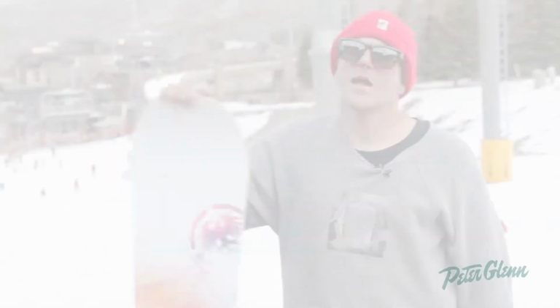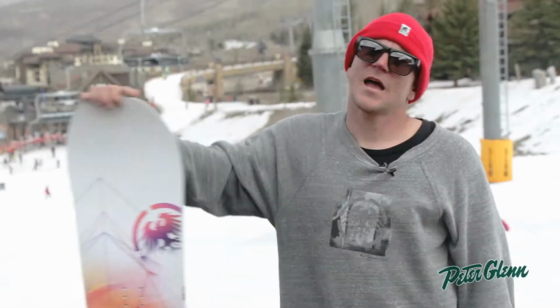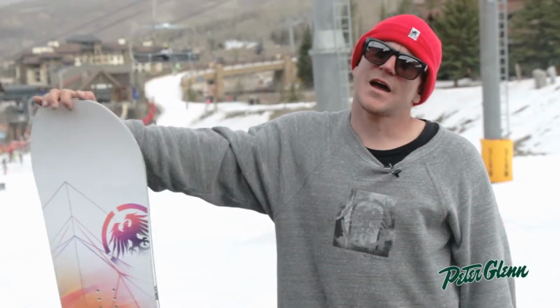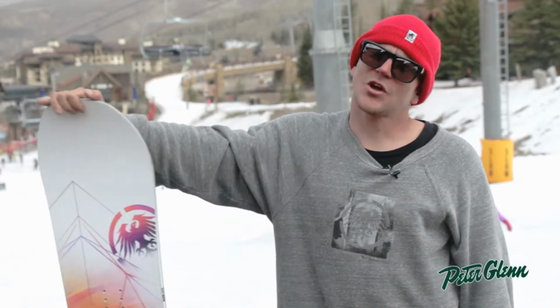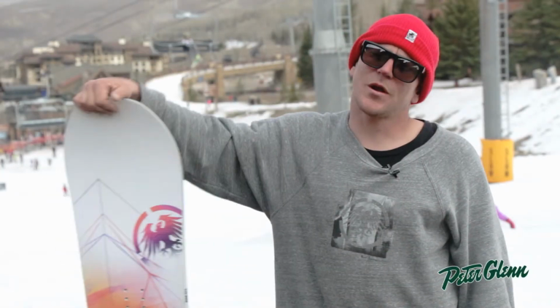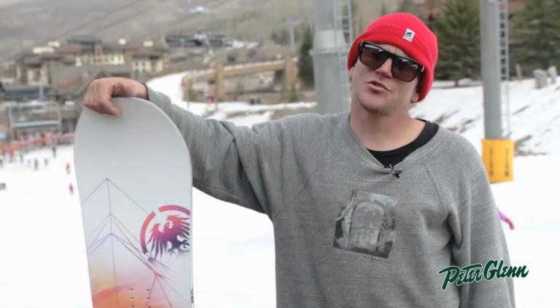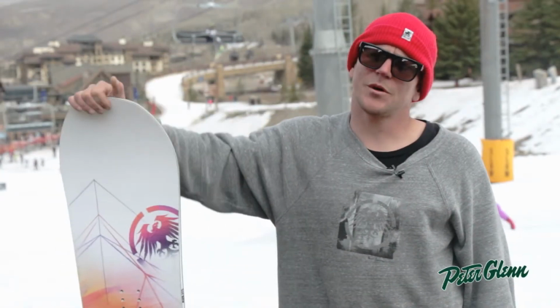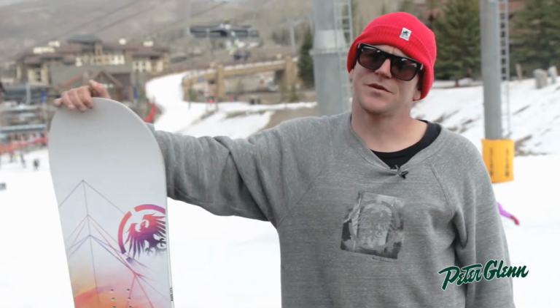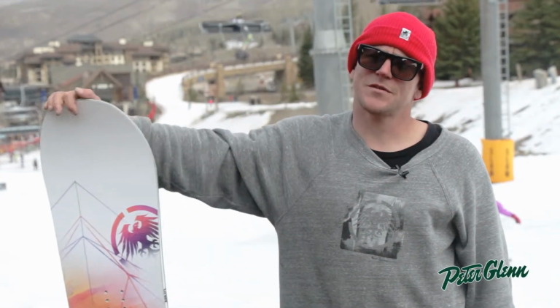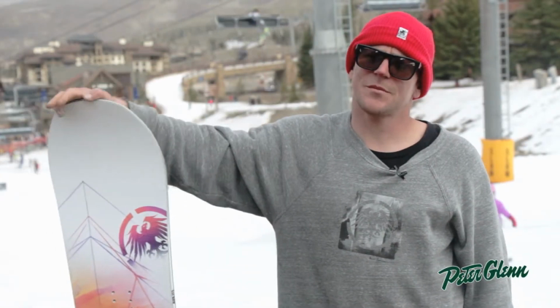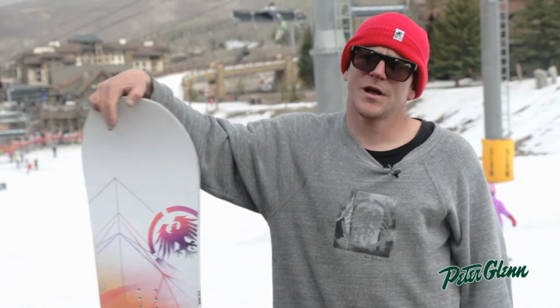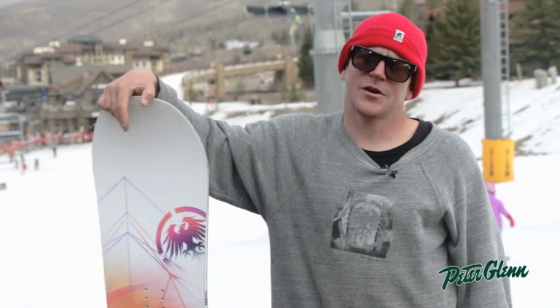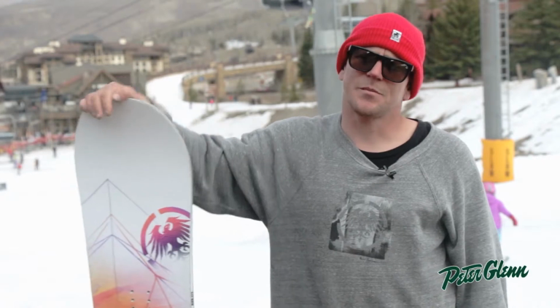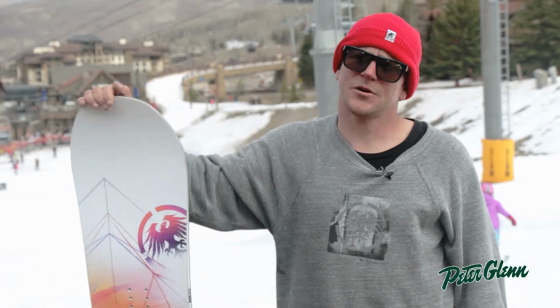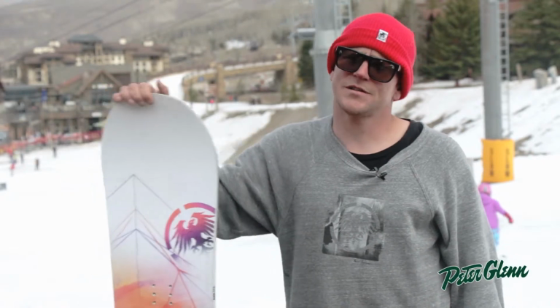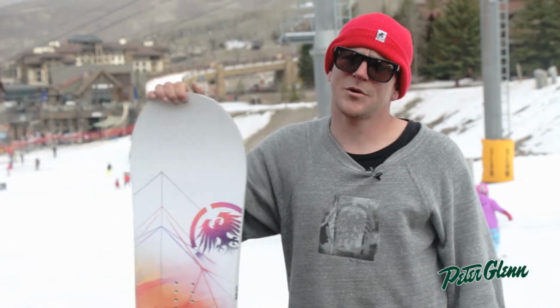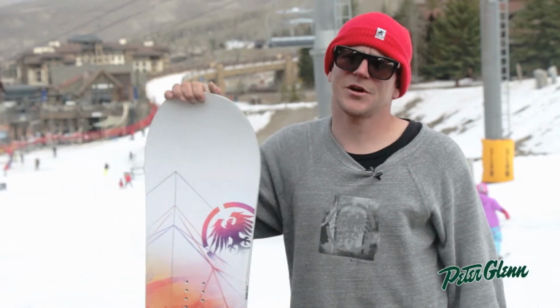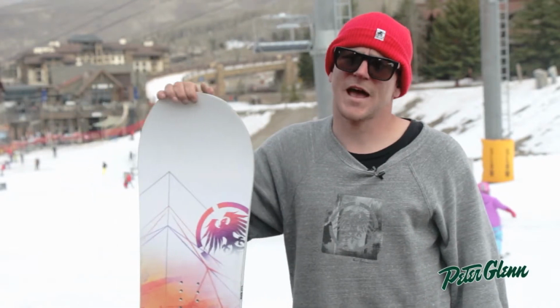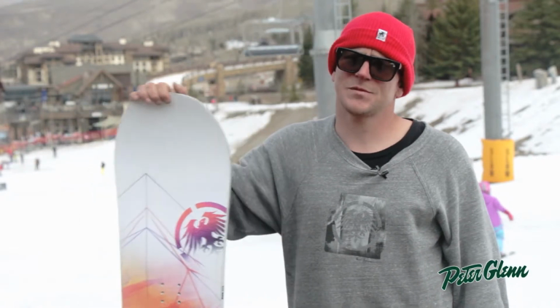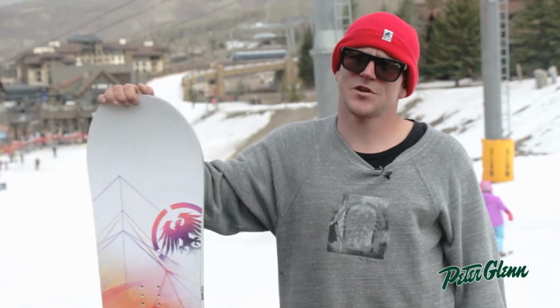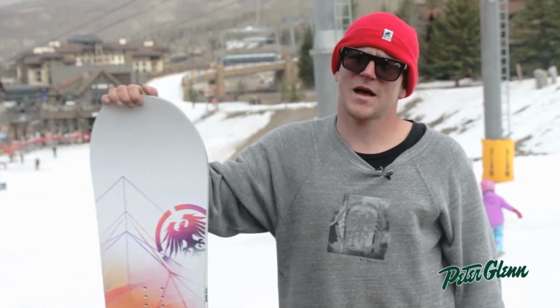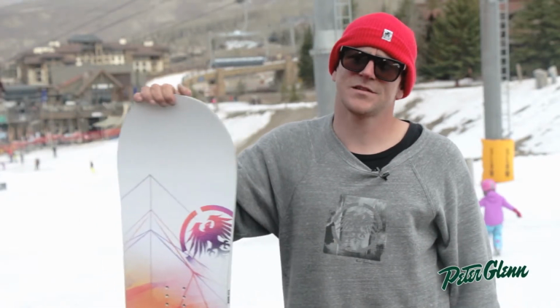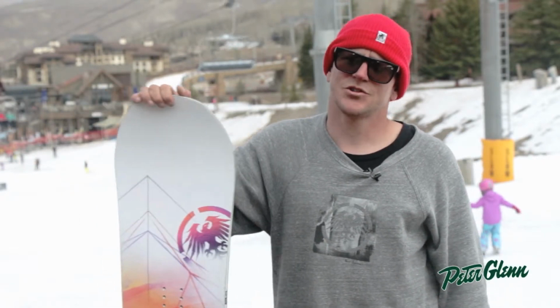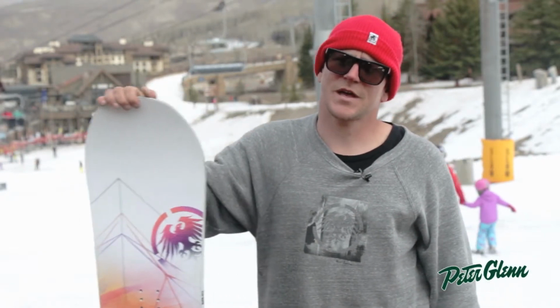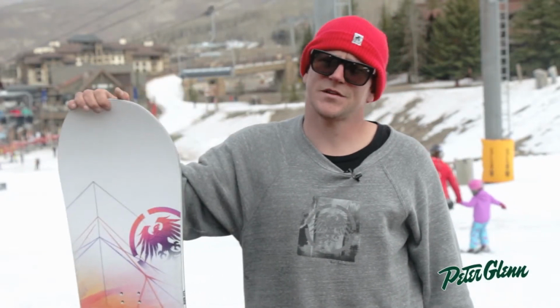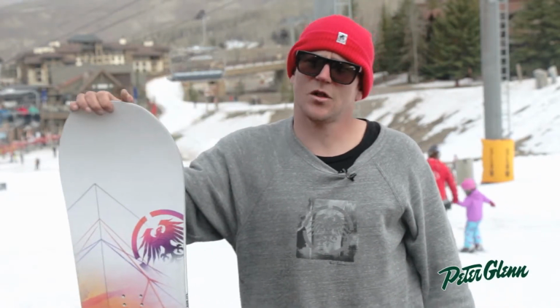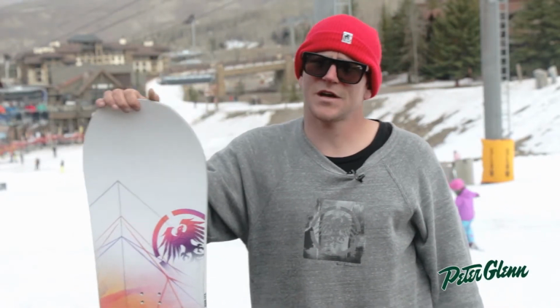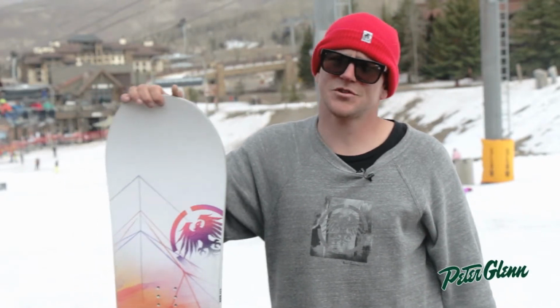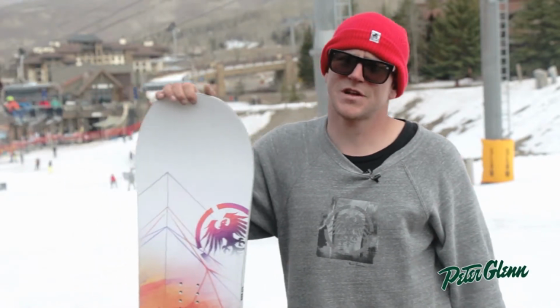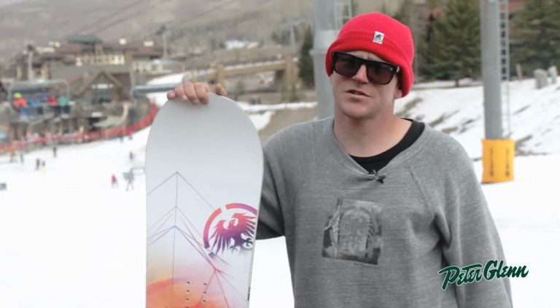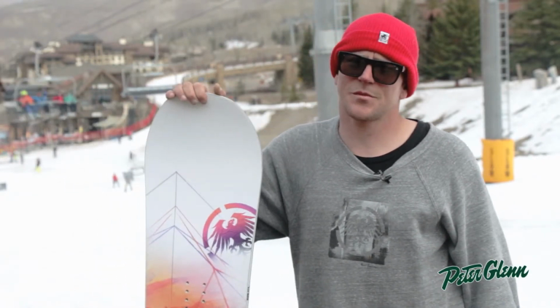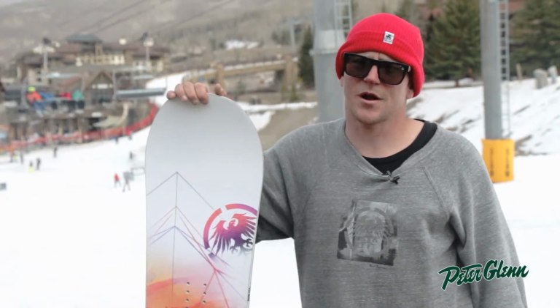Hey, how's it going? I'm Joey with Never Summer here at the Peter Glenn demo here in Aspen Snowmass, showcasing all of next year's Never Summer products.